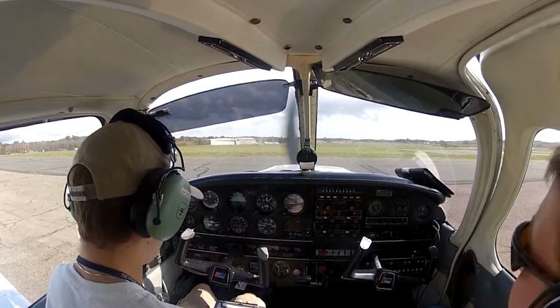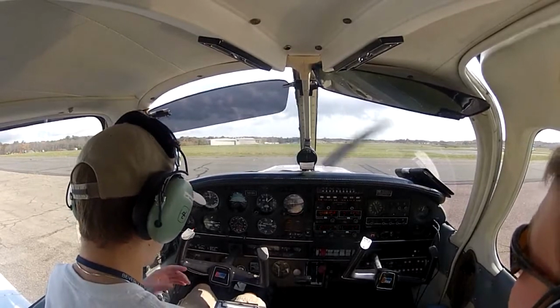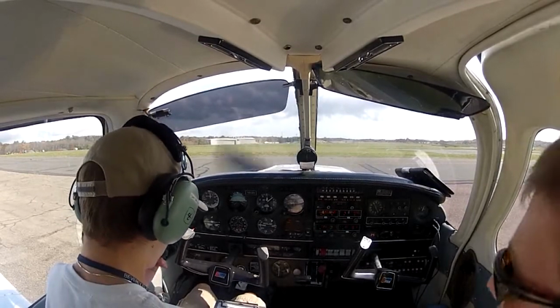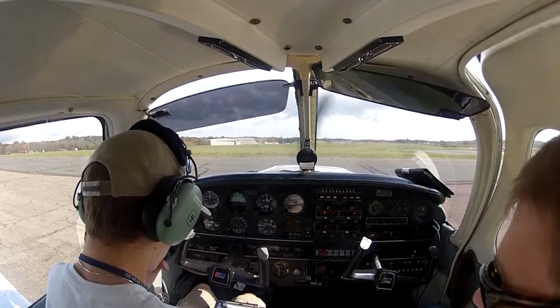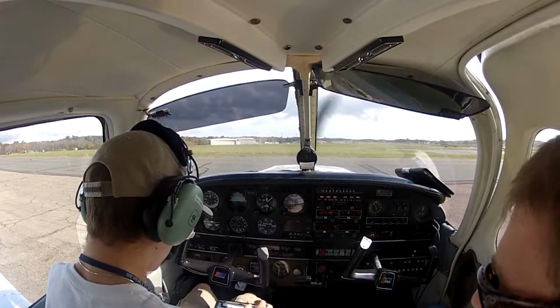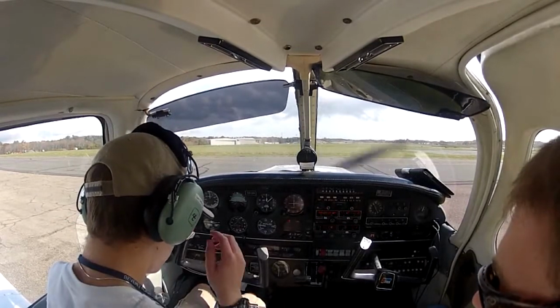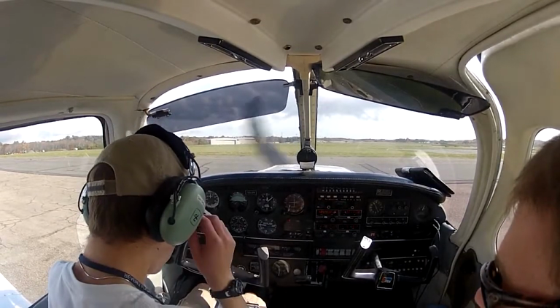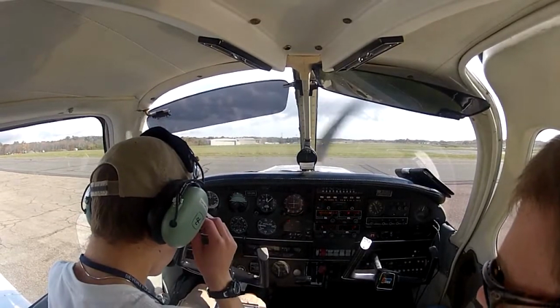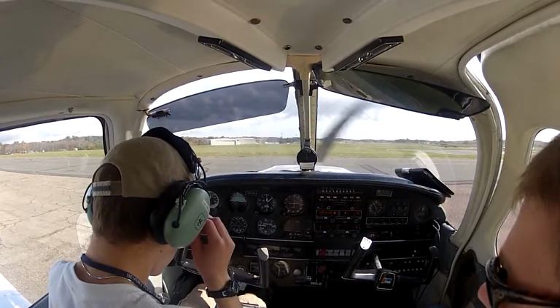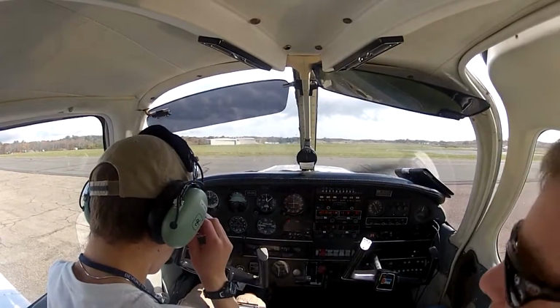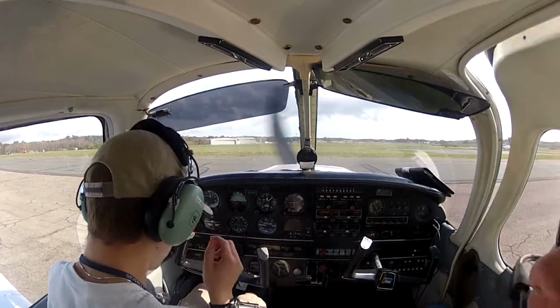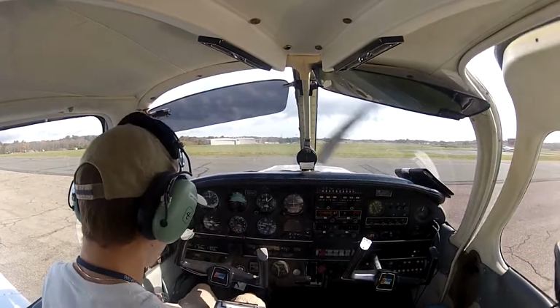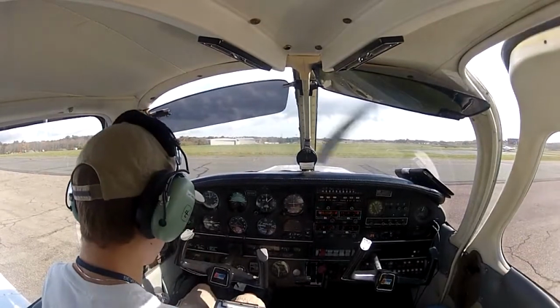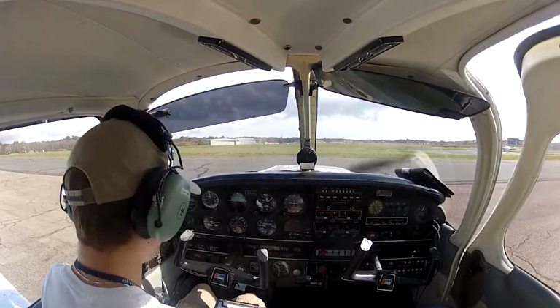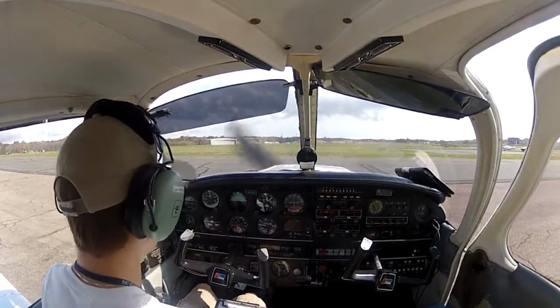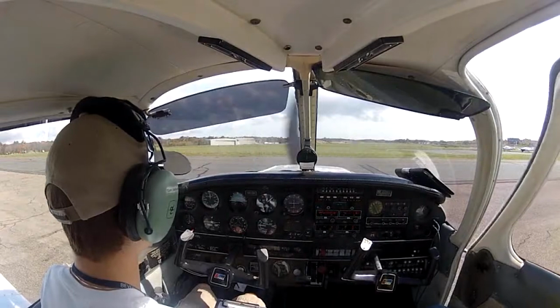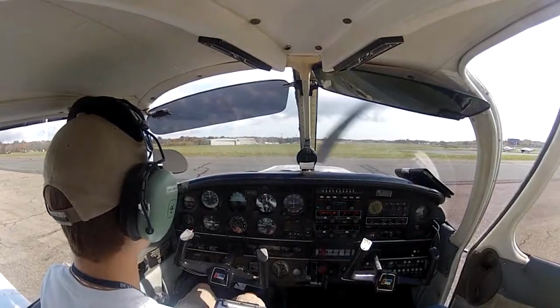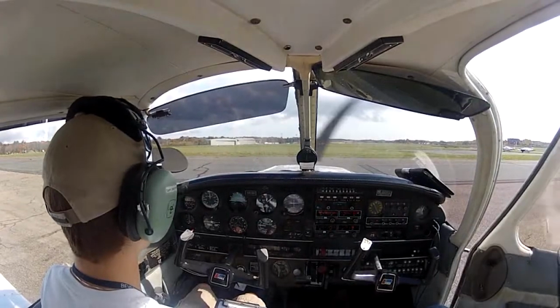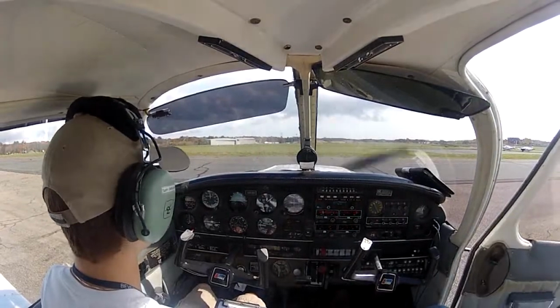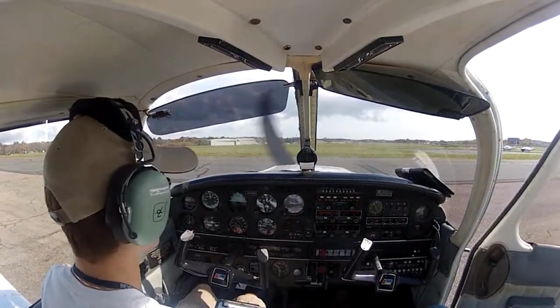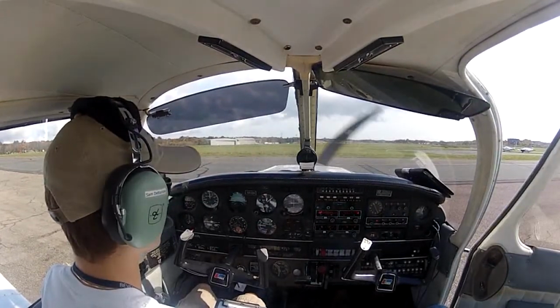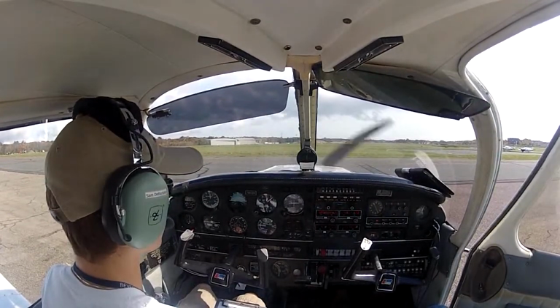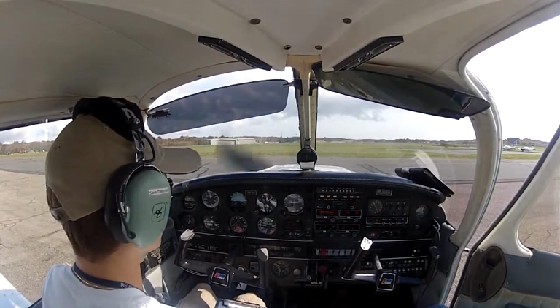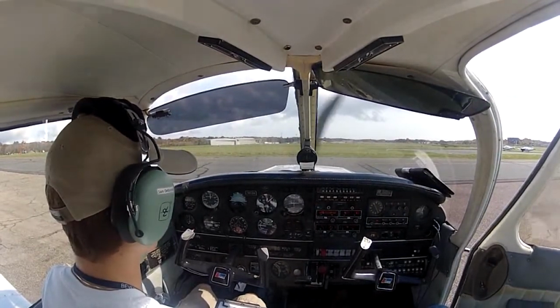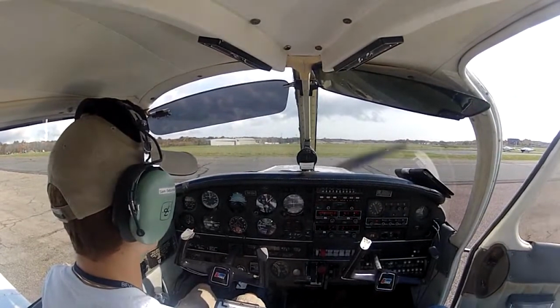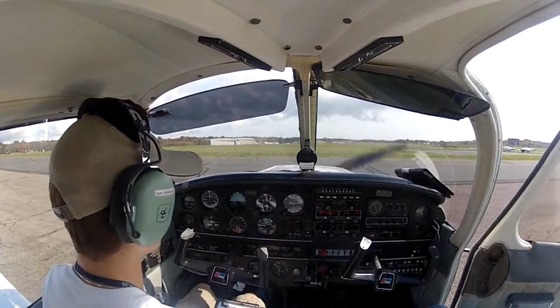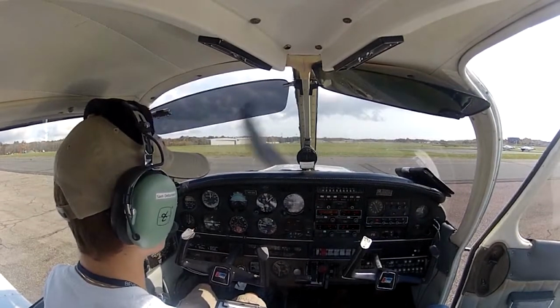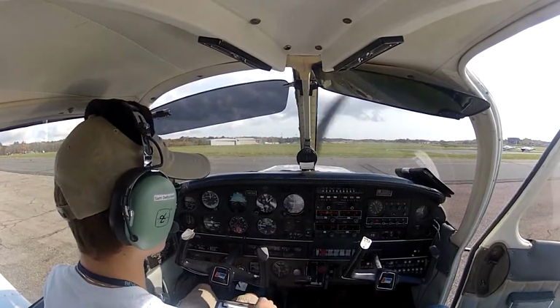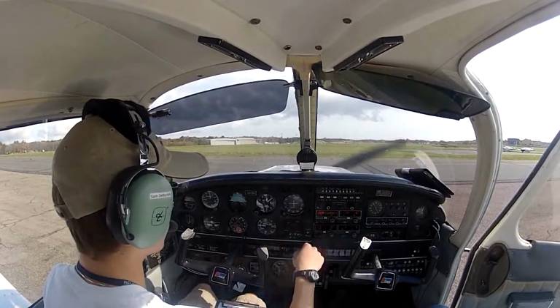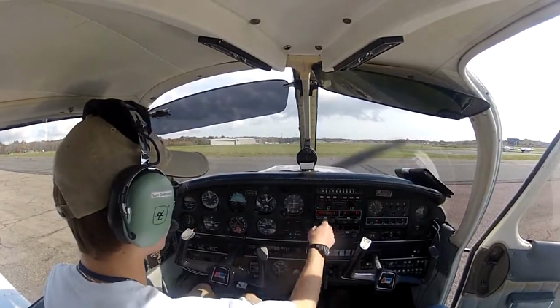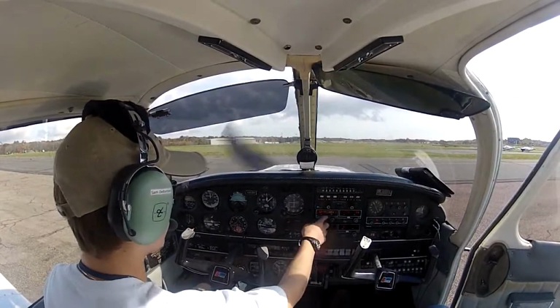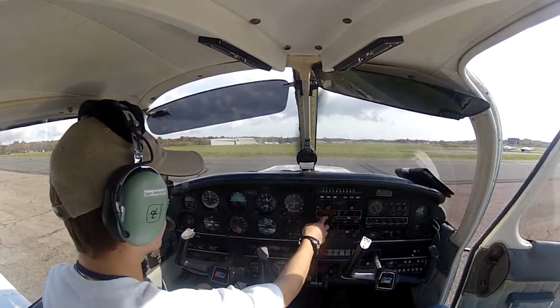IFR arrivals expect localizer approach, circle to land runway 27. Departing runway 27, advise on initial contact. You have Gulf.